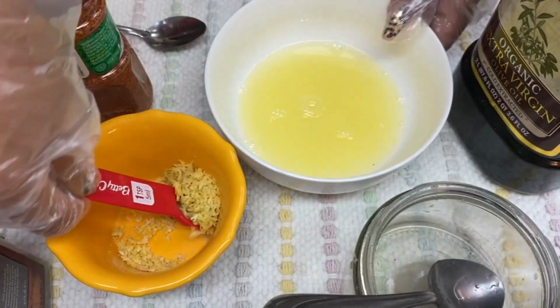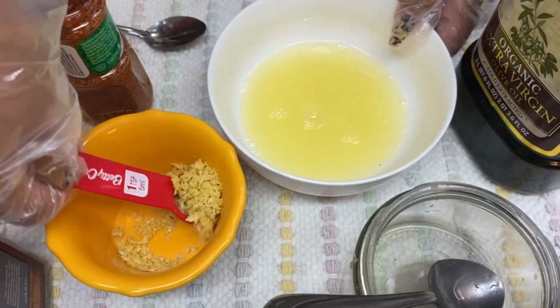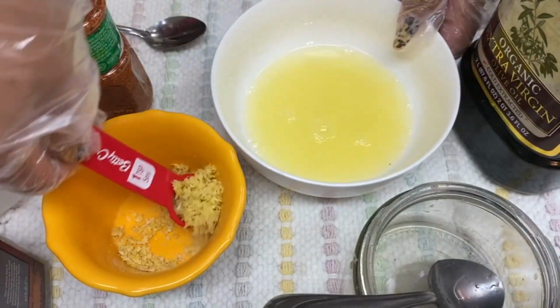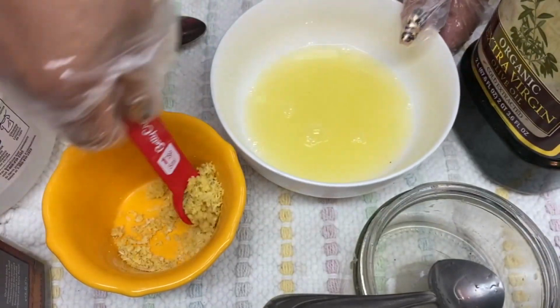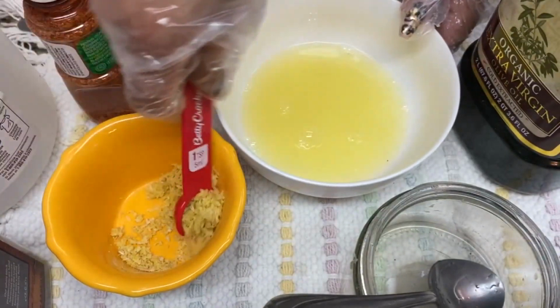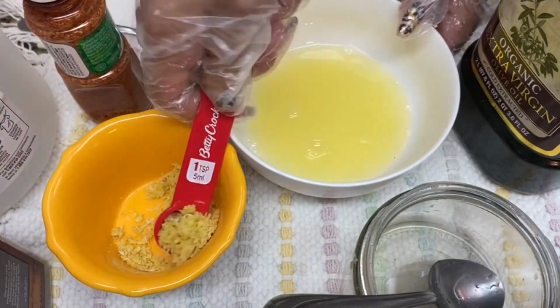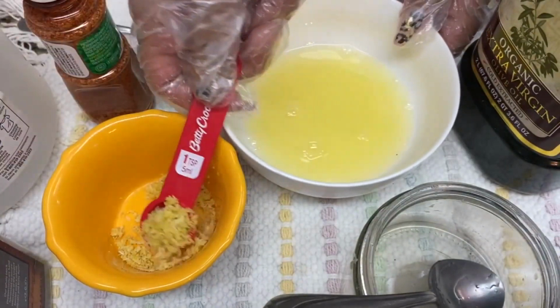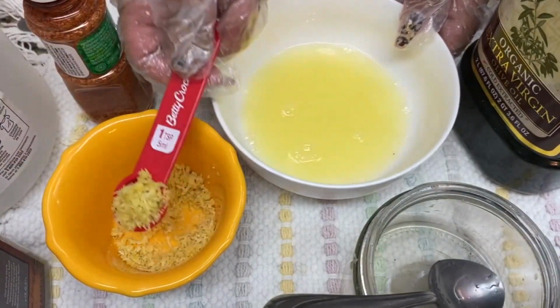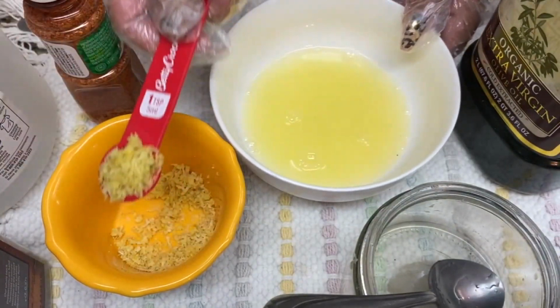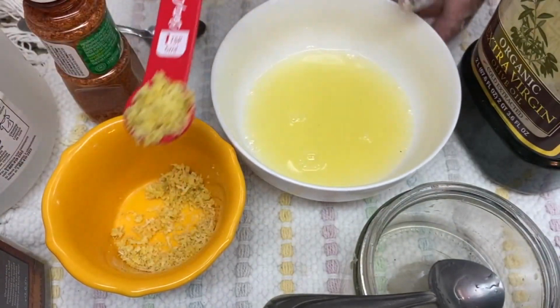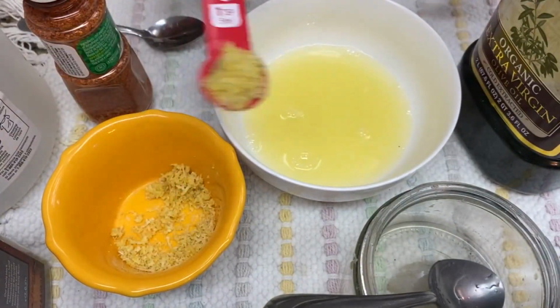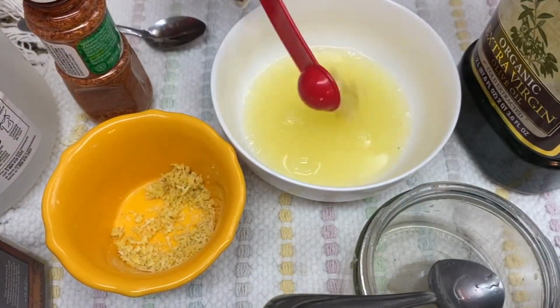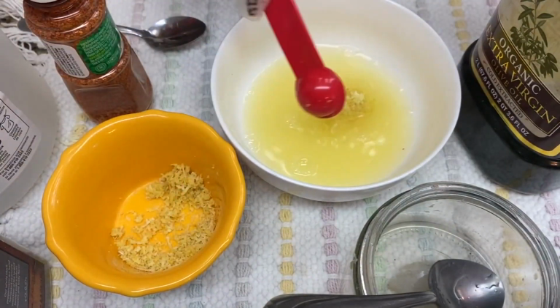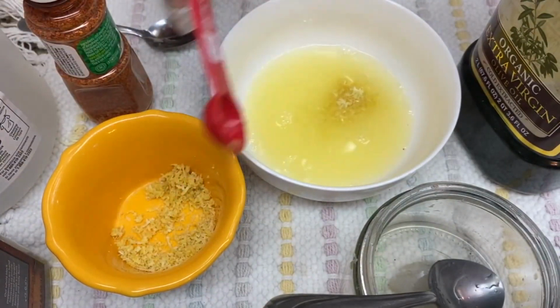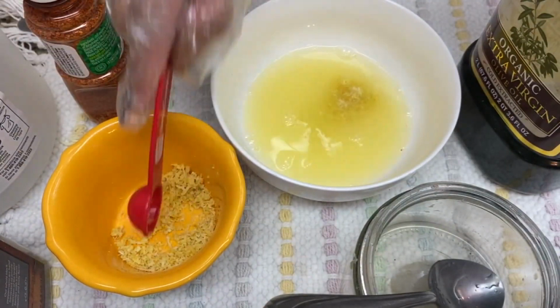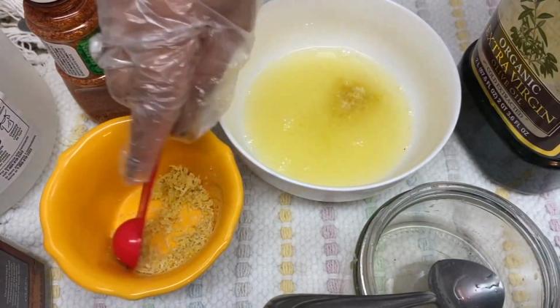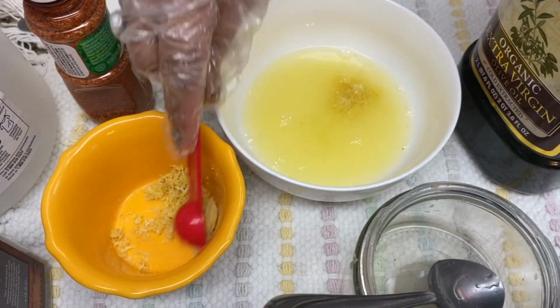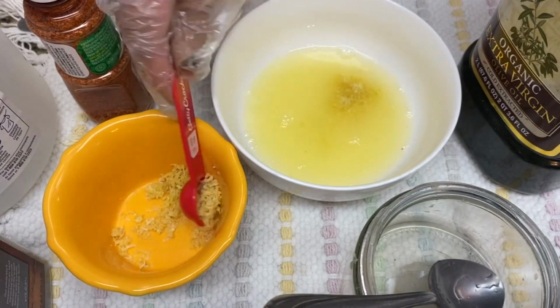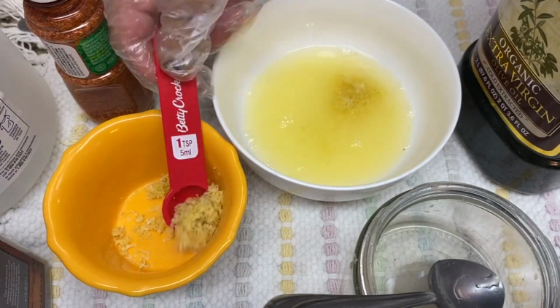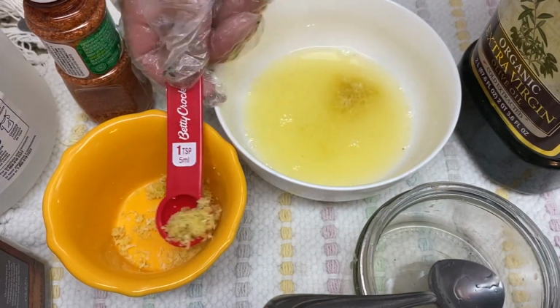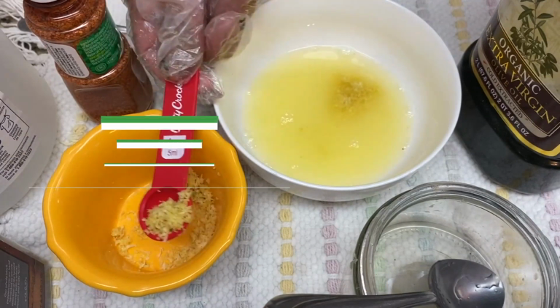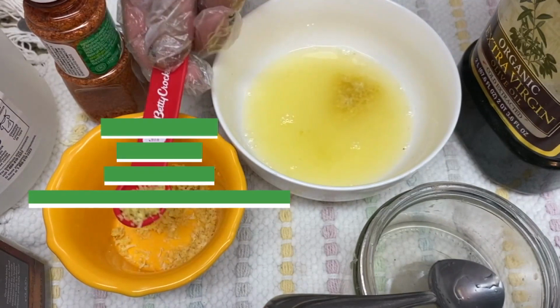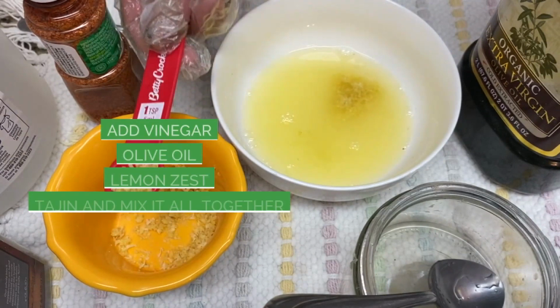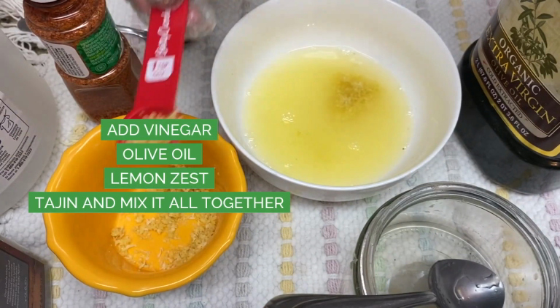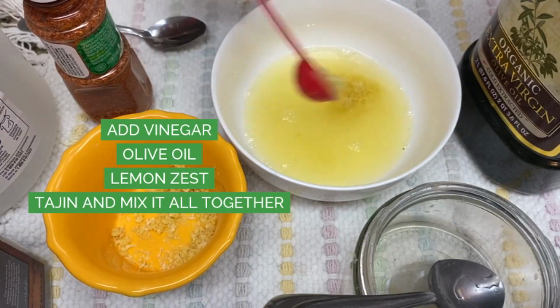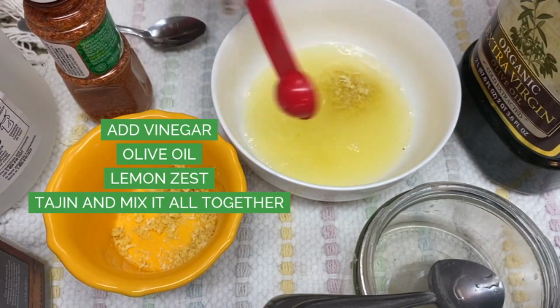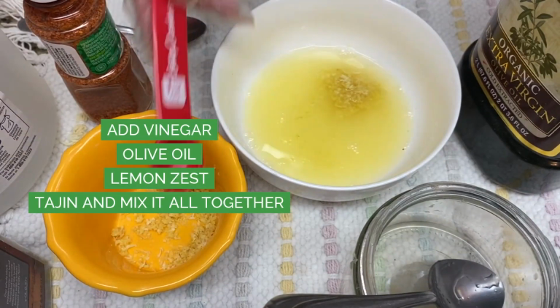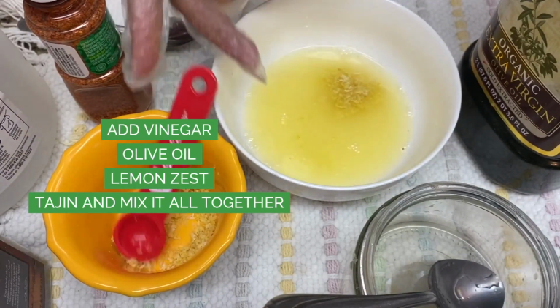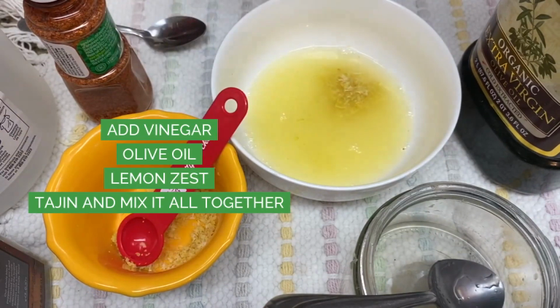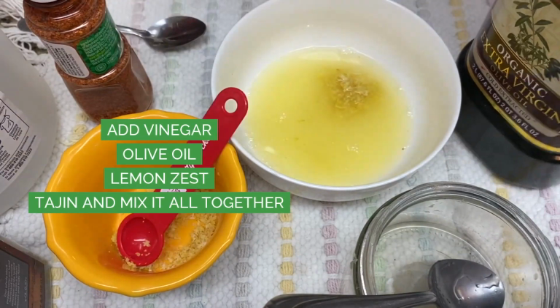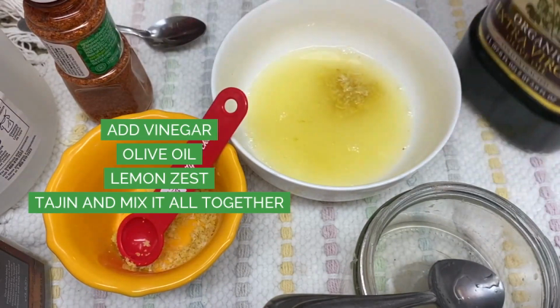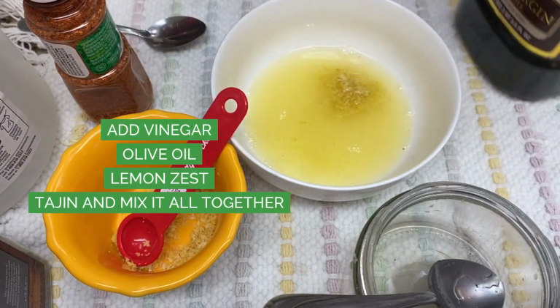We place our desgreñada salad onto a plate once we have all of this mixed up.